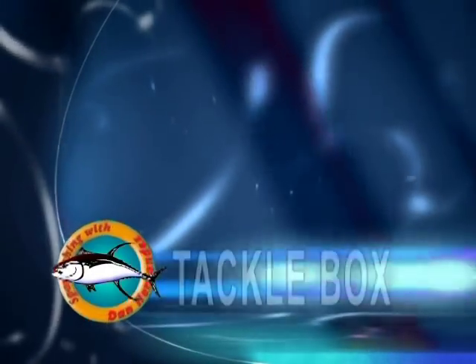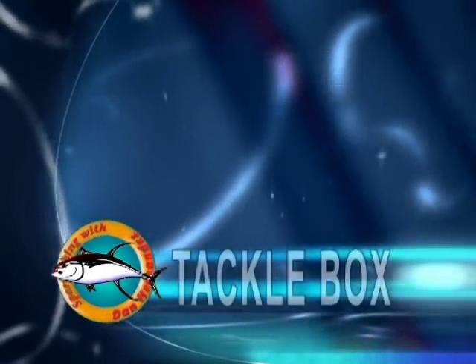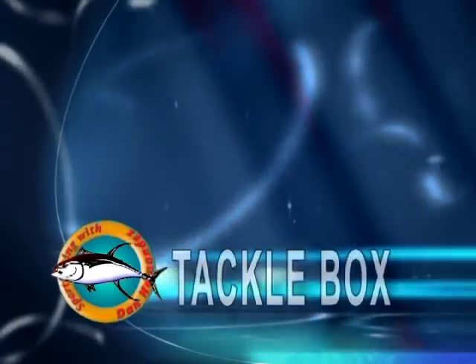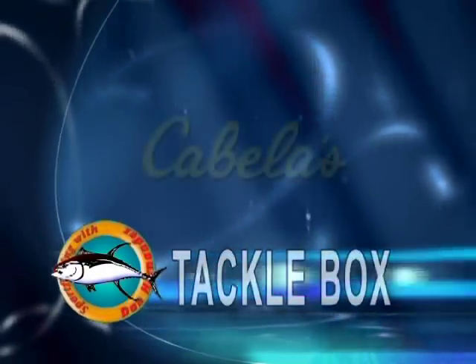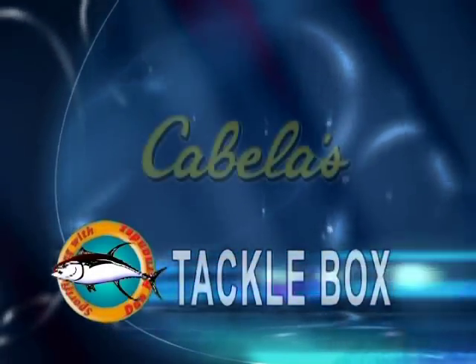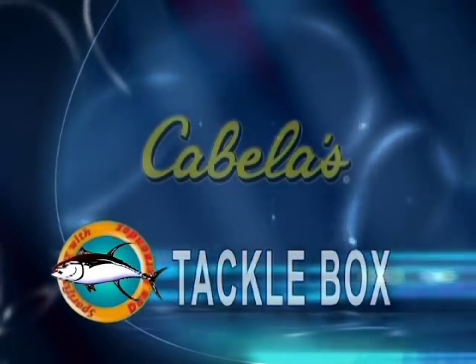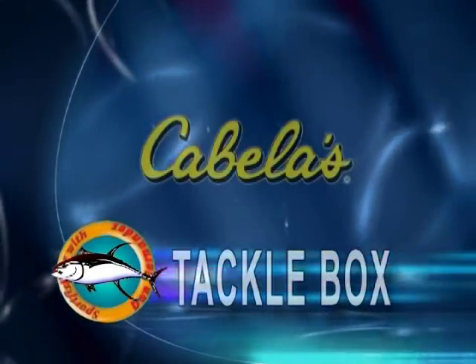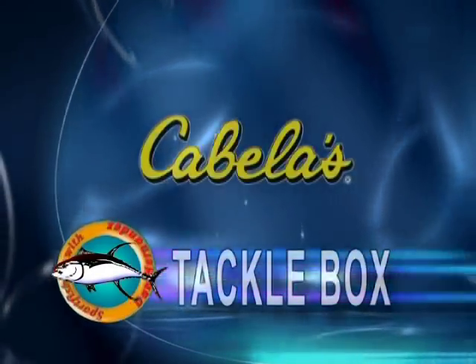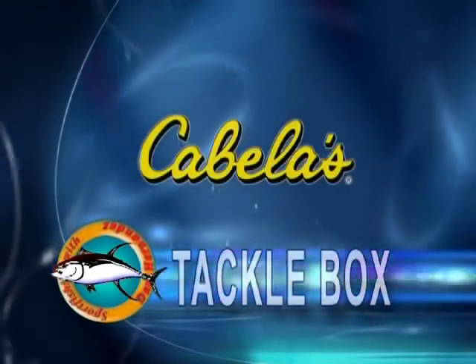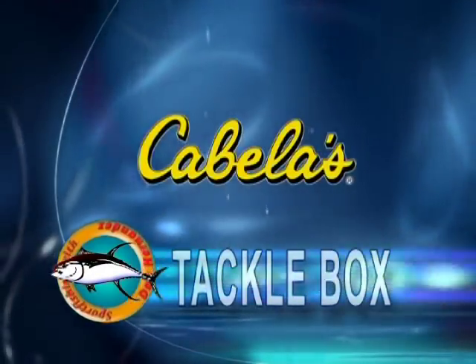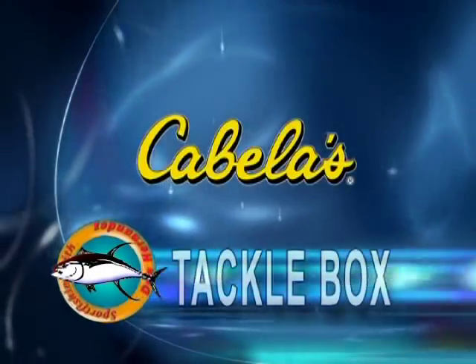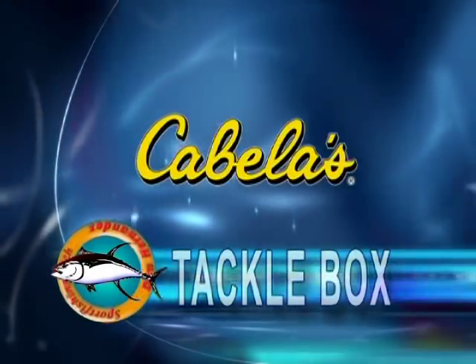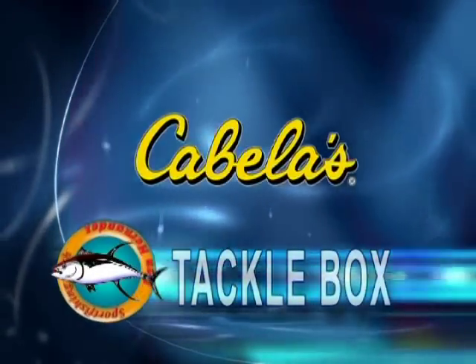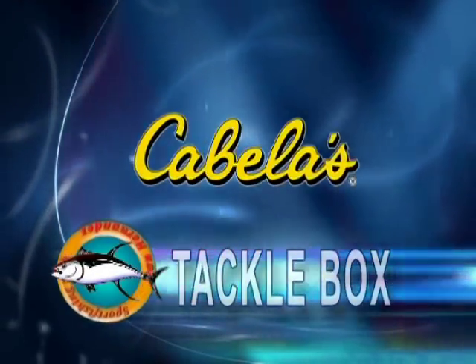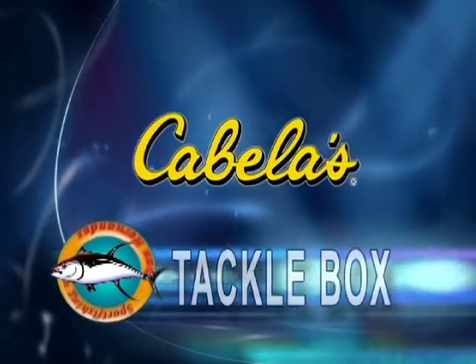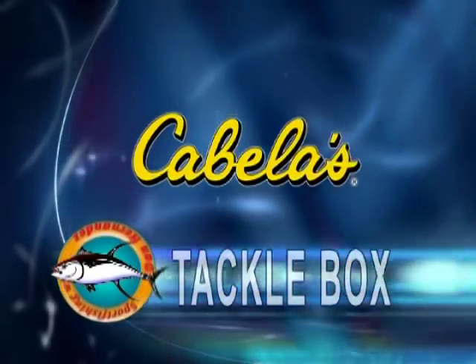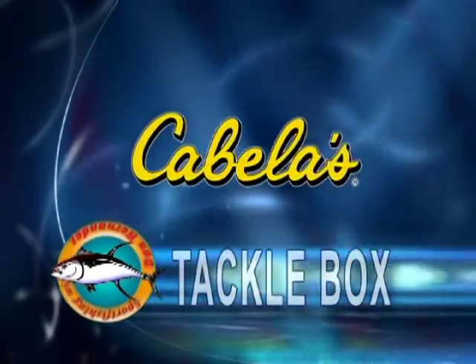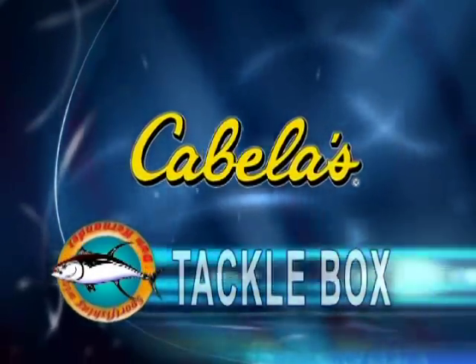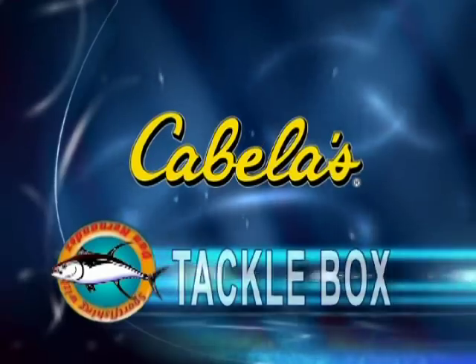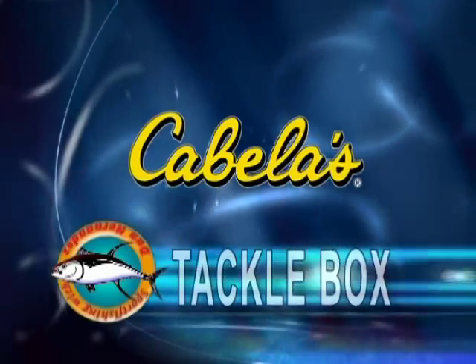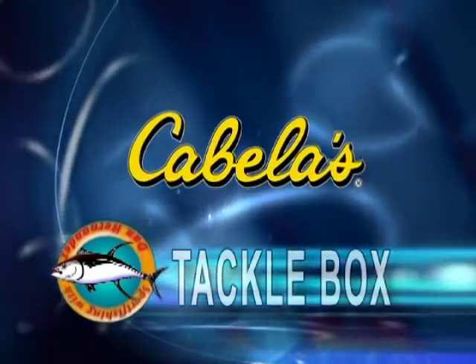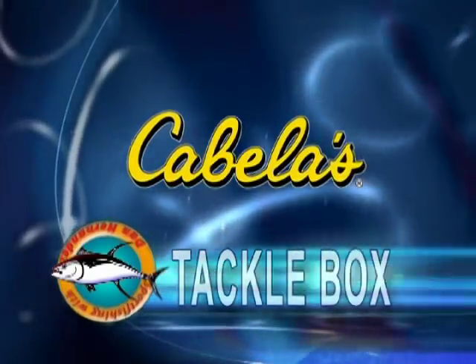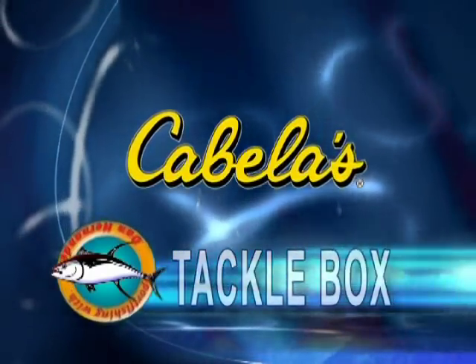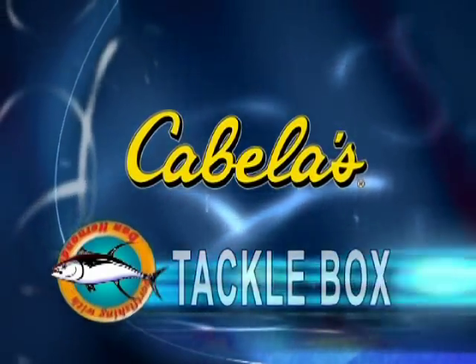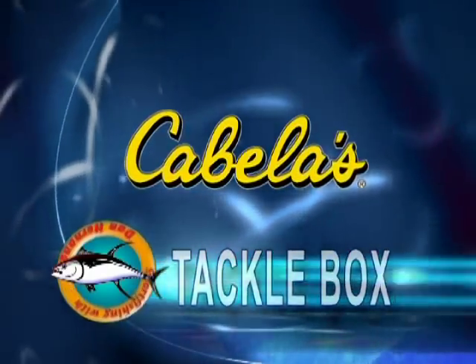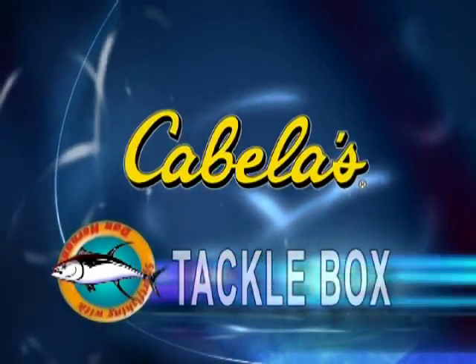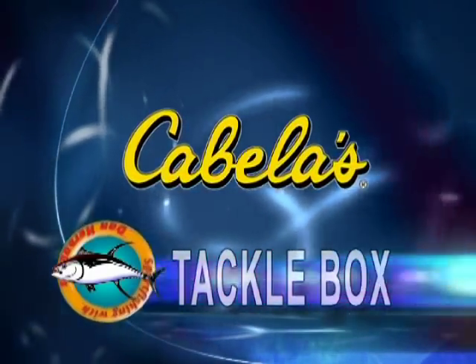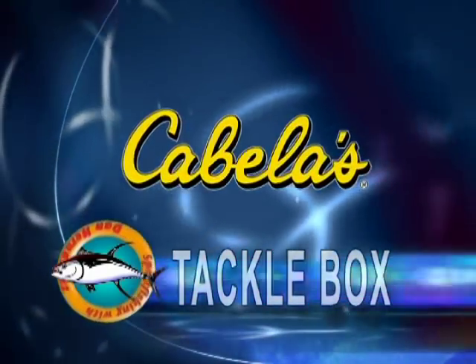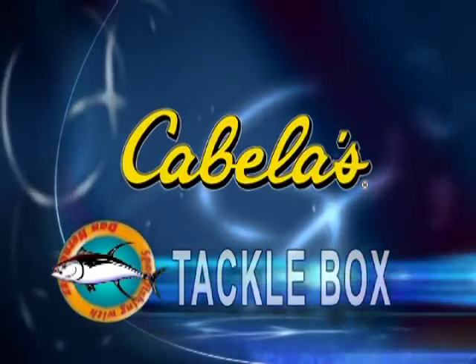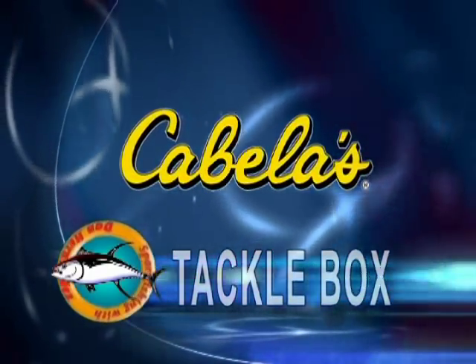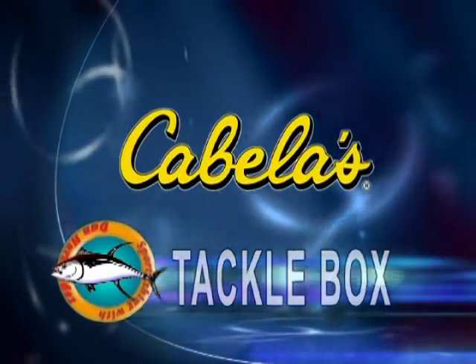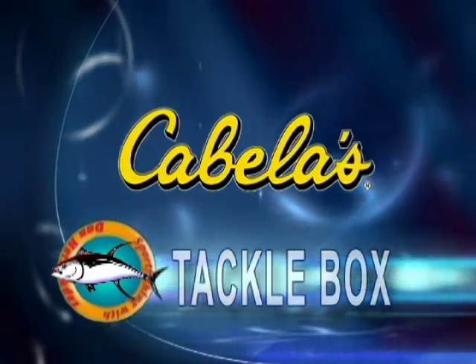This week, the Tackle Box is brought to you by Cabela's, America's foremost outfitter.